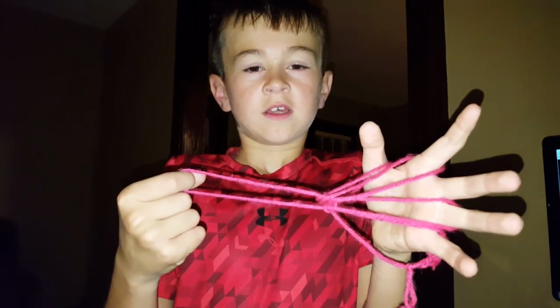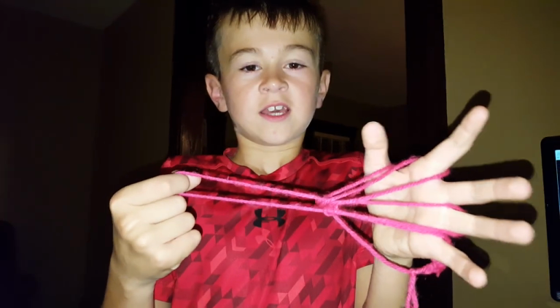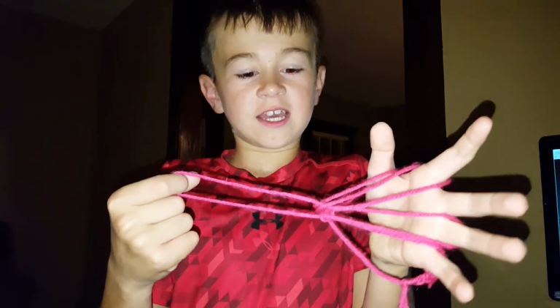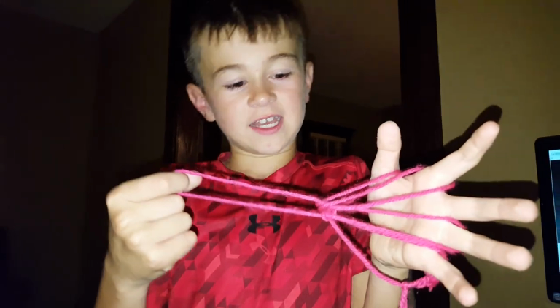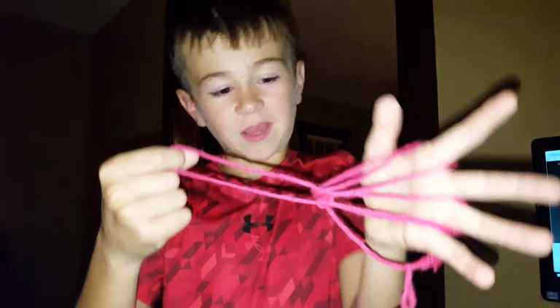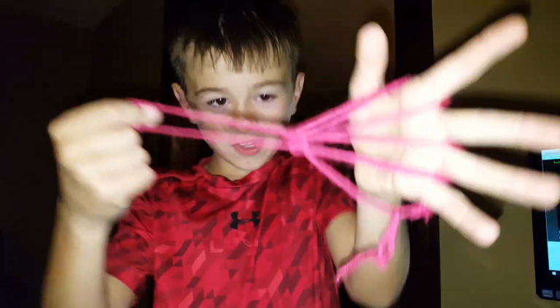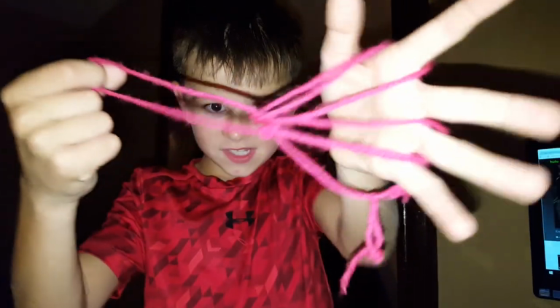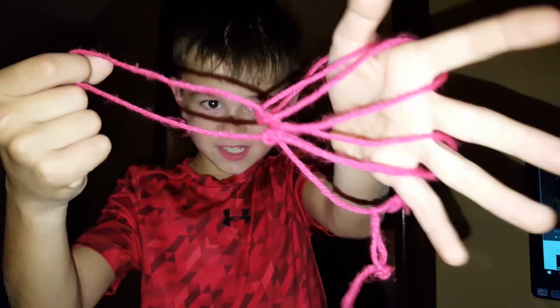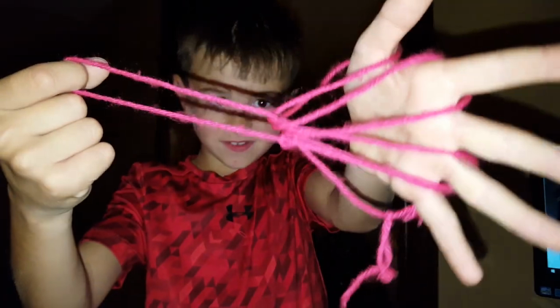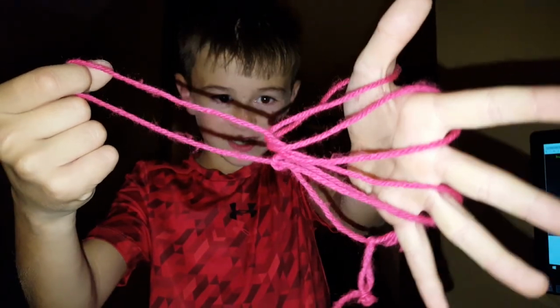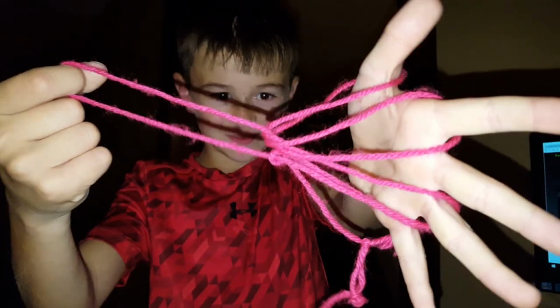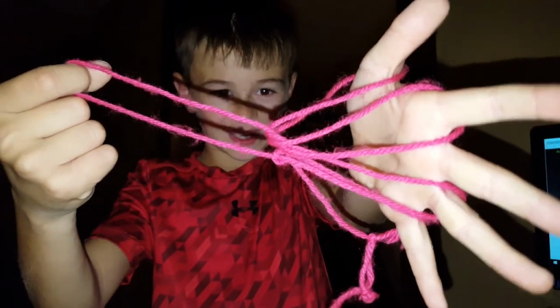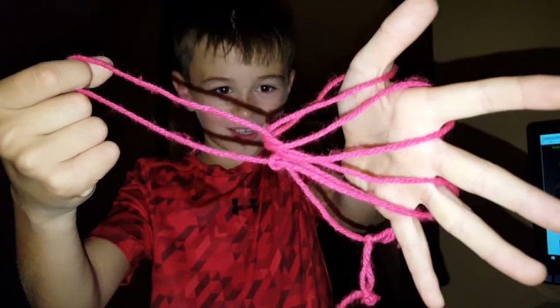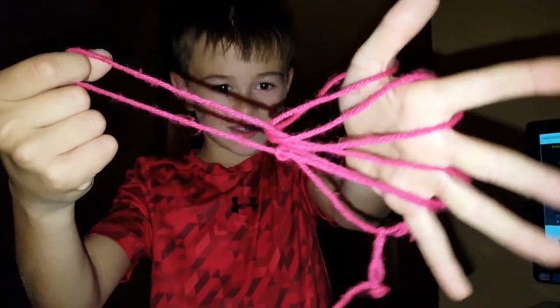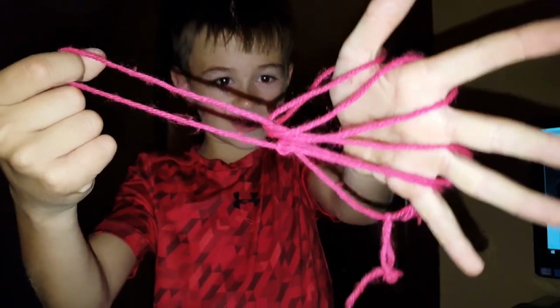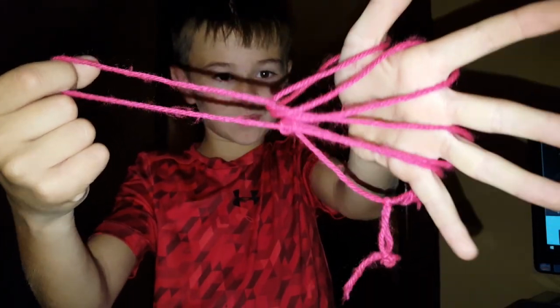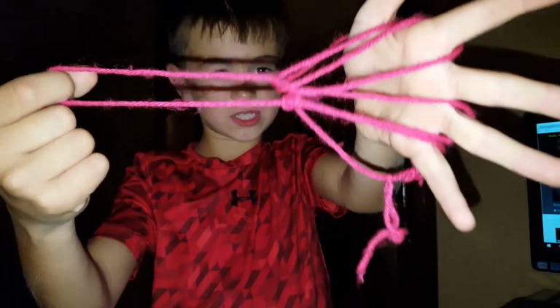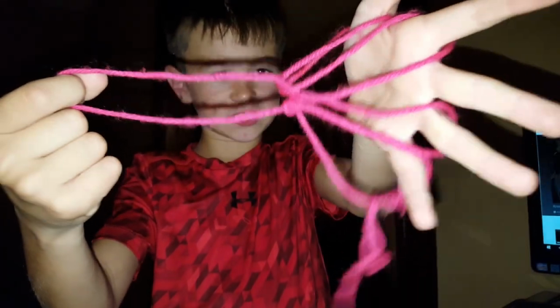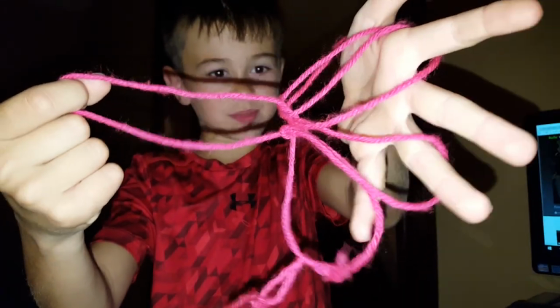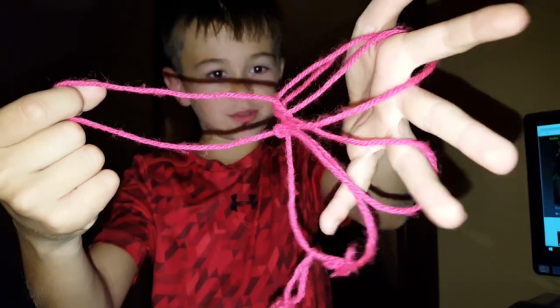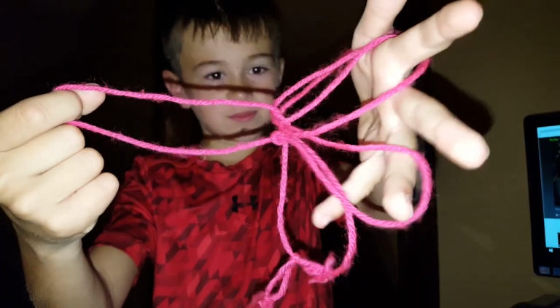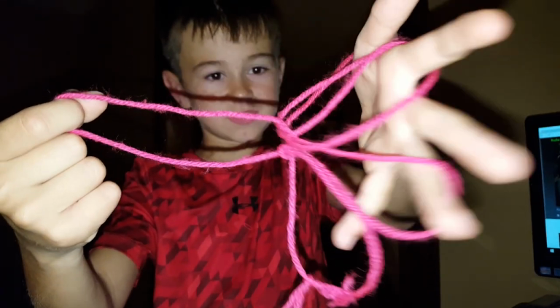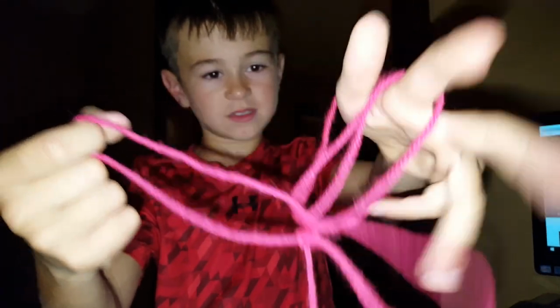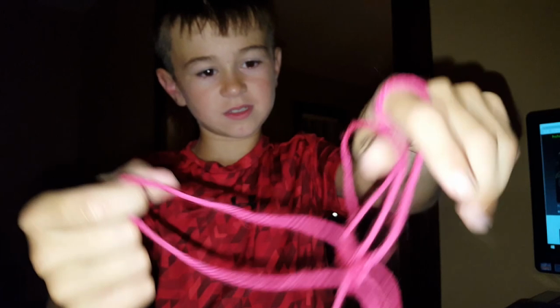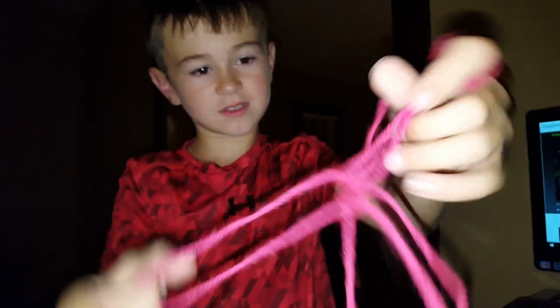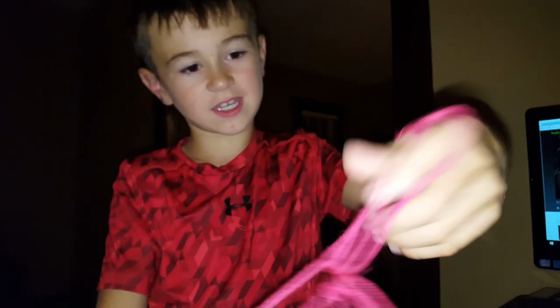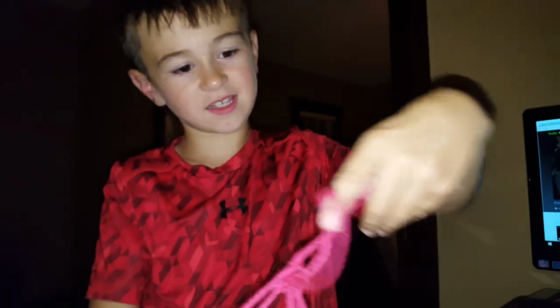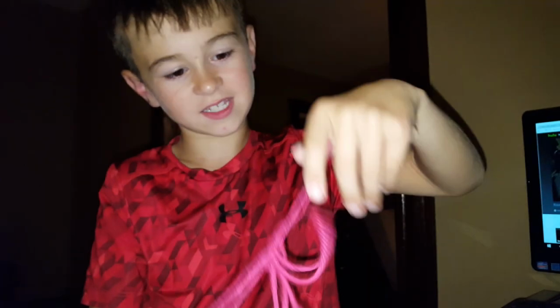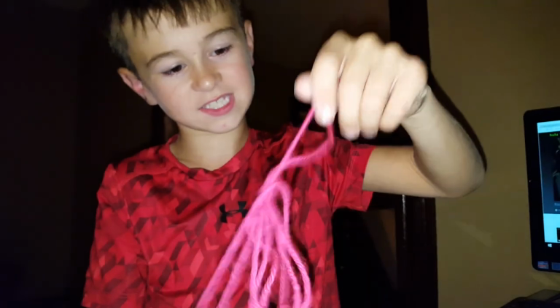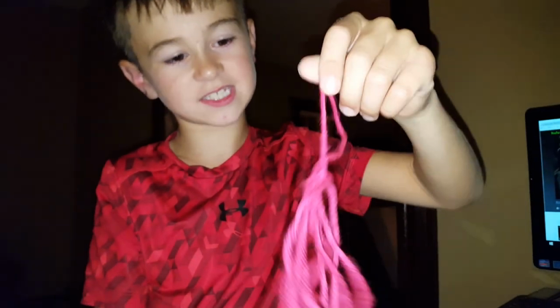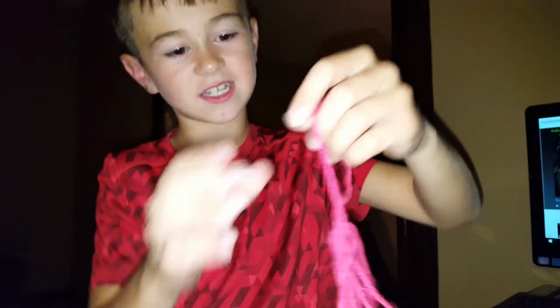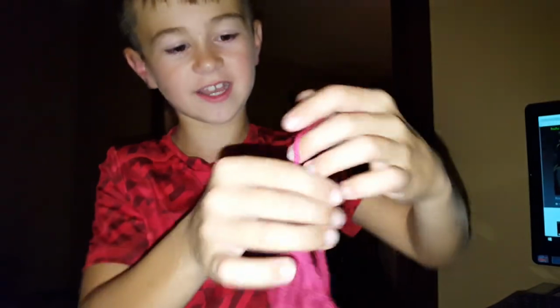Hey guys, I'm going to teach you how to make a witch's brain. Let's get started.